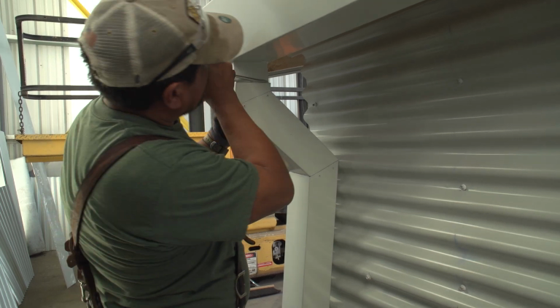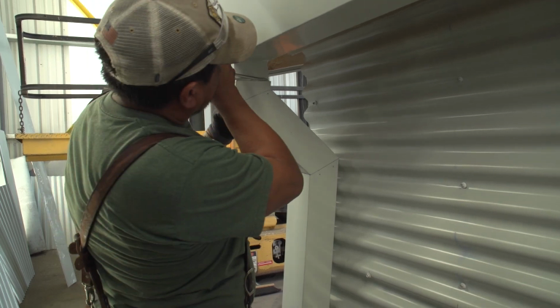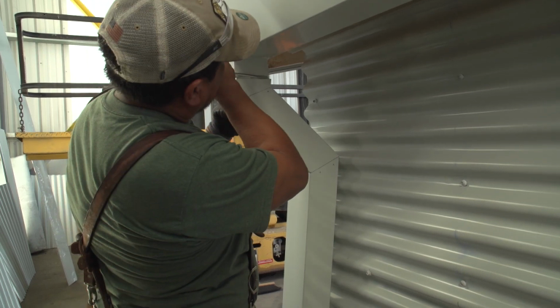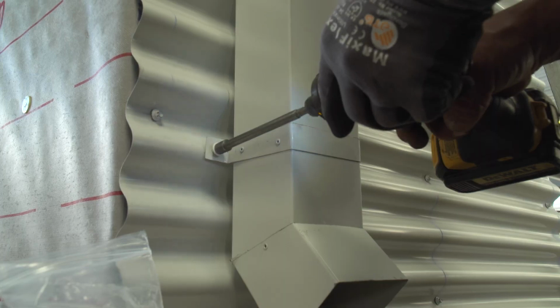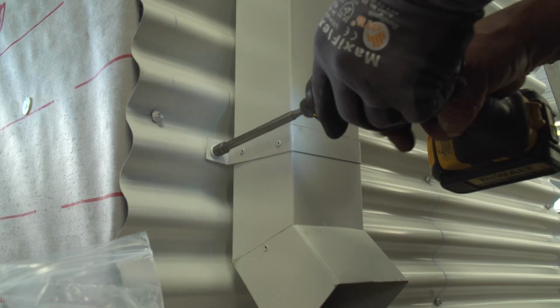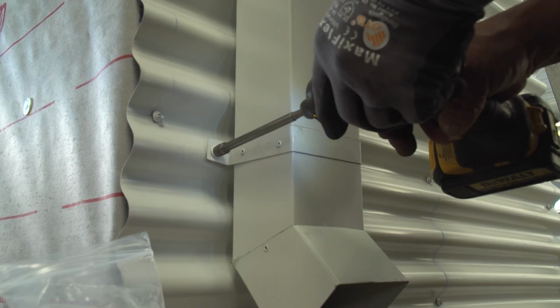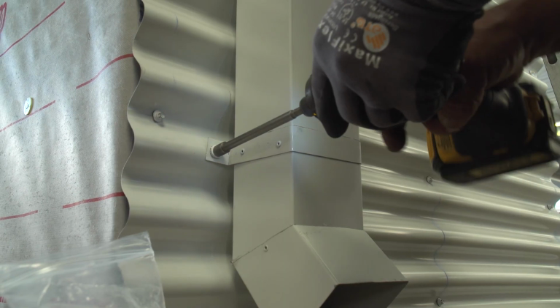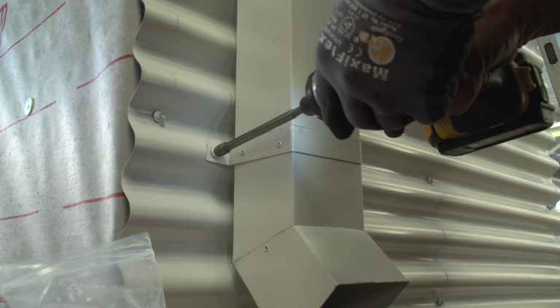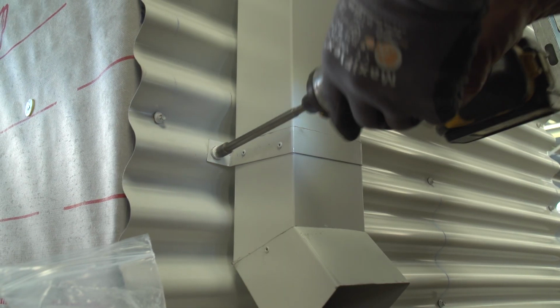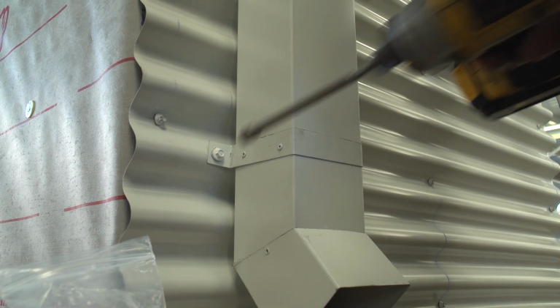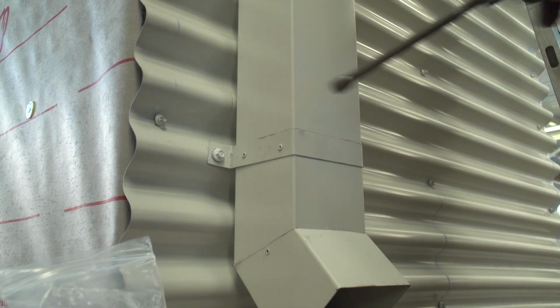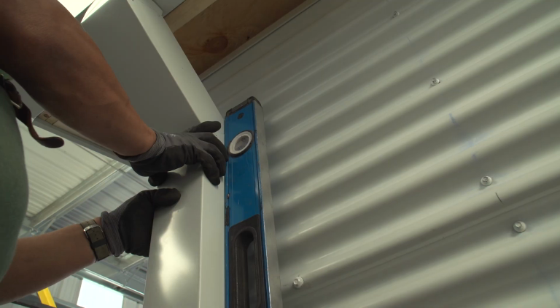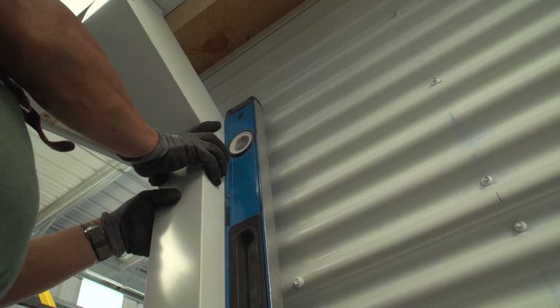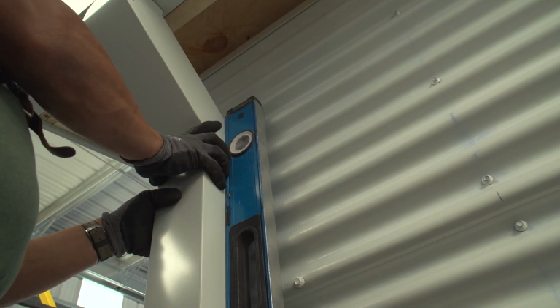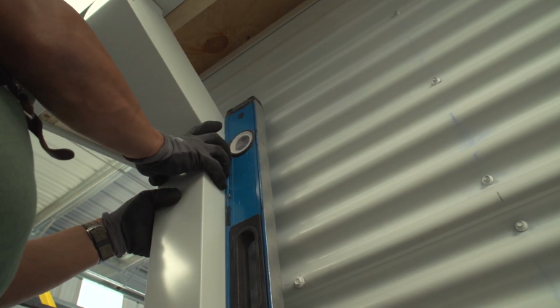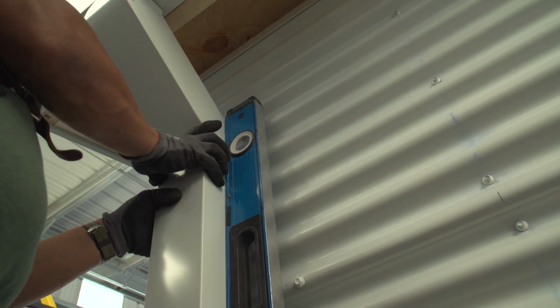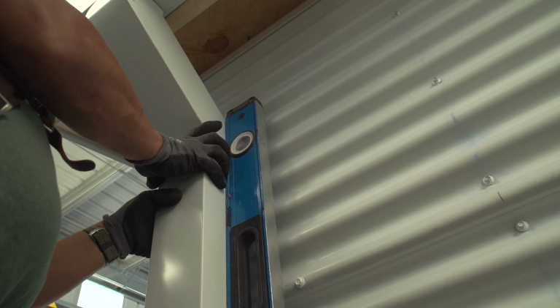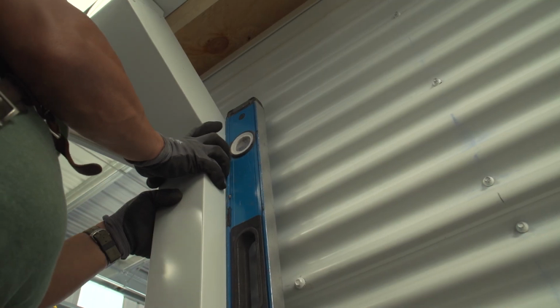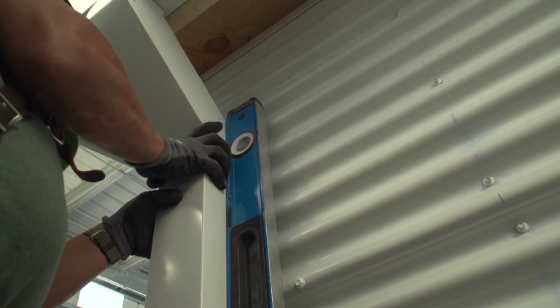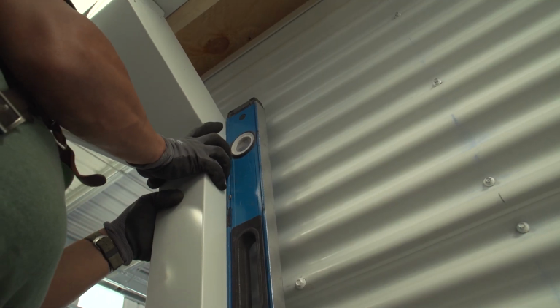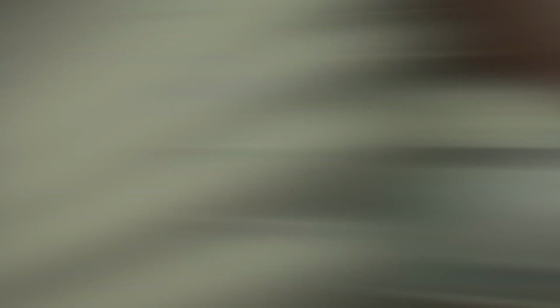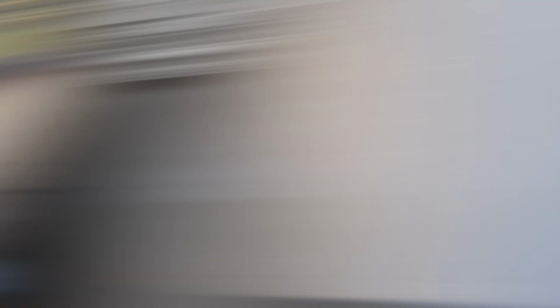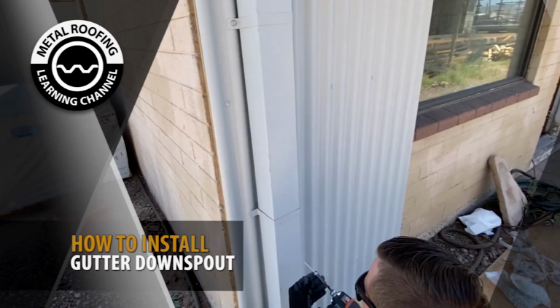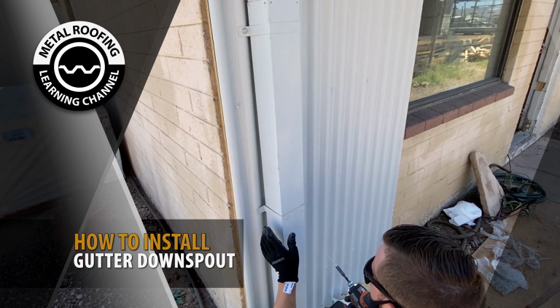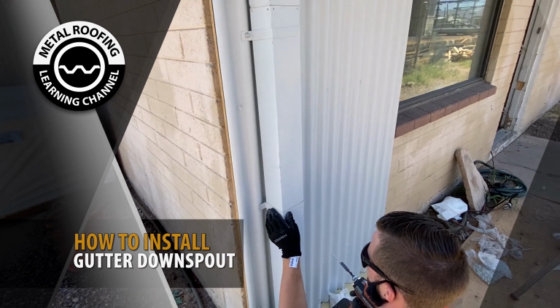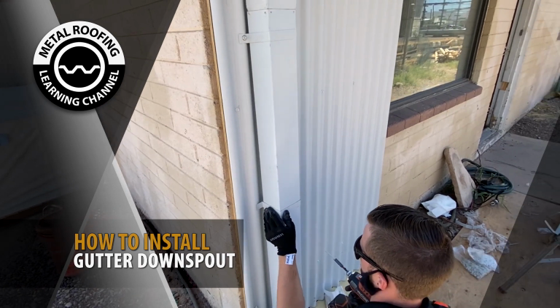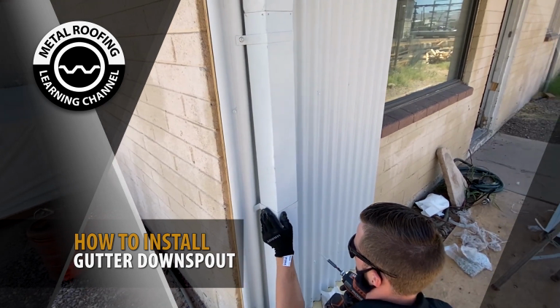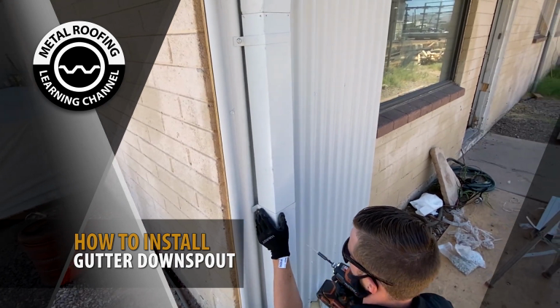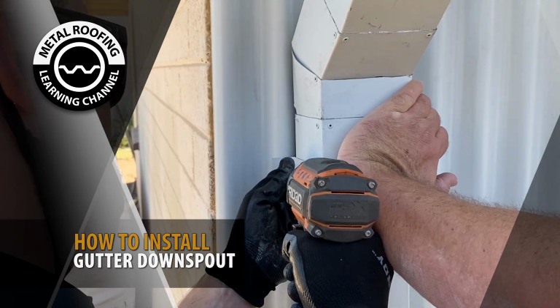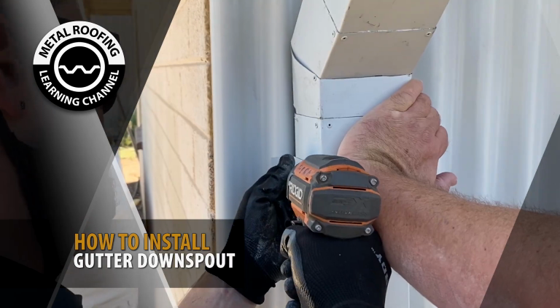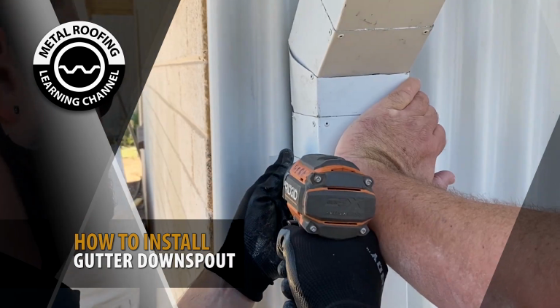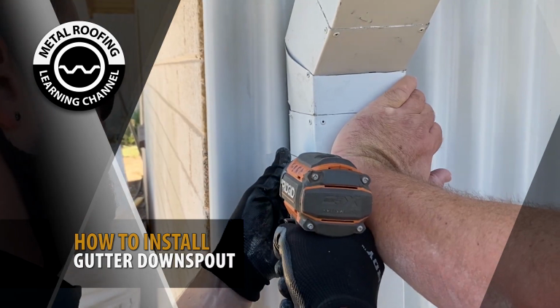A gutter downspout is an important factor in your gutter system. In this video, we're going to show you how to install one.